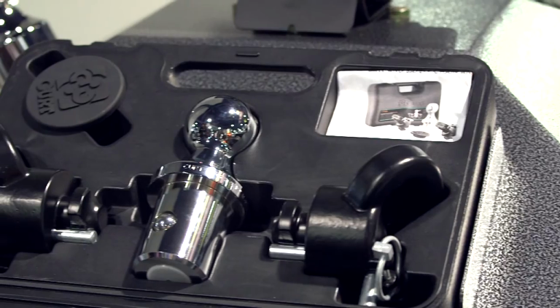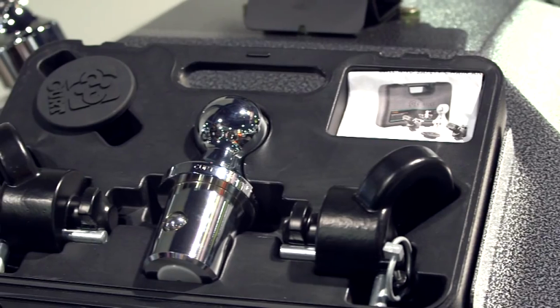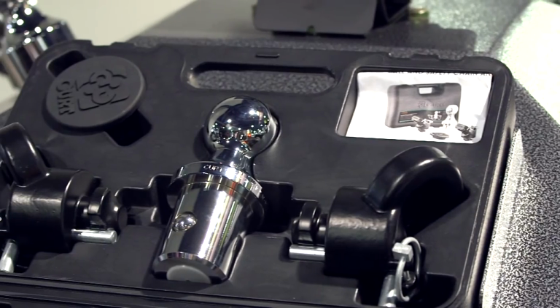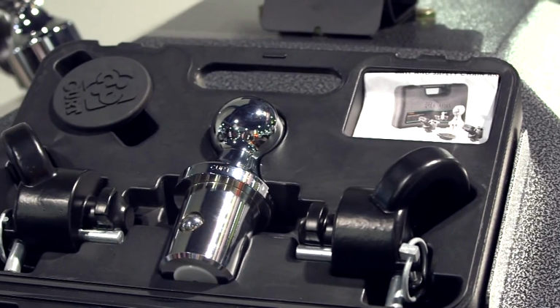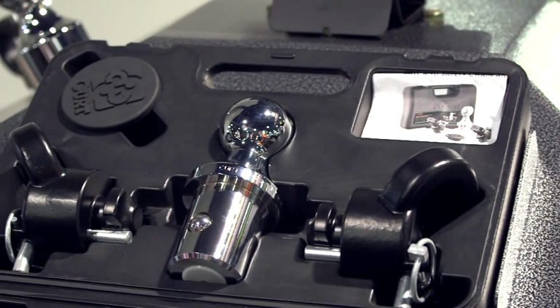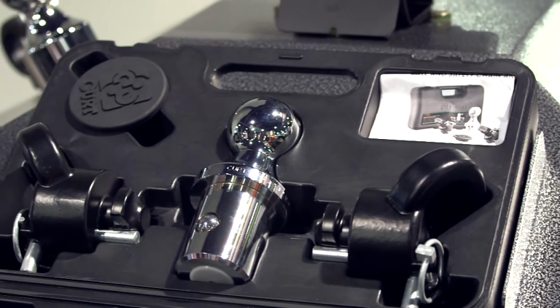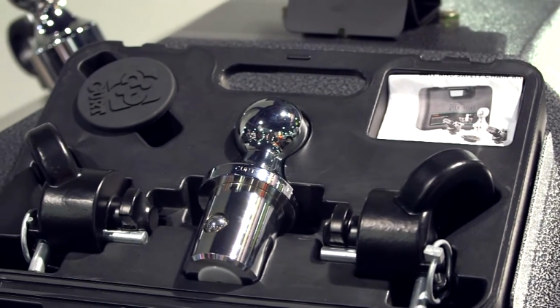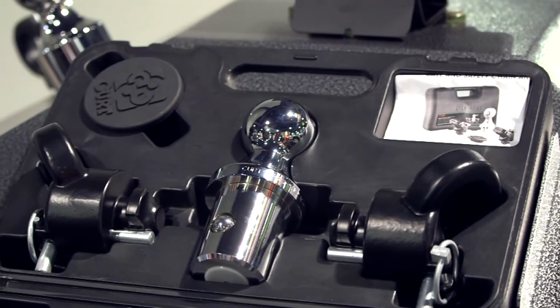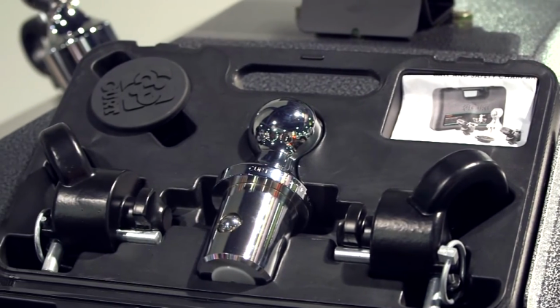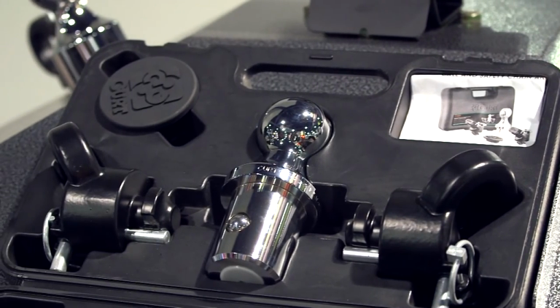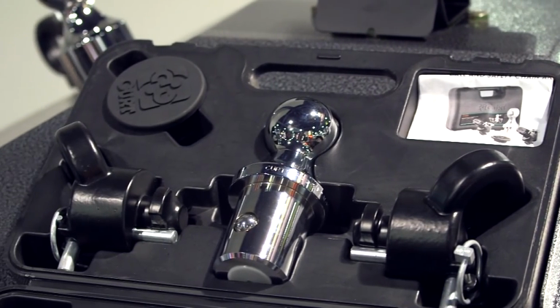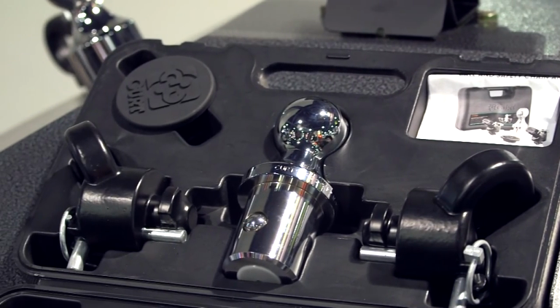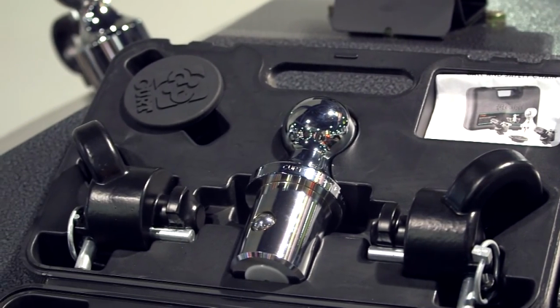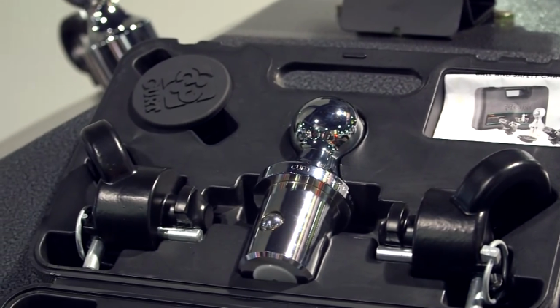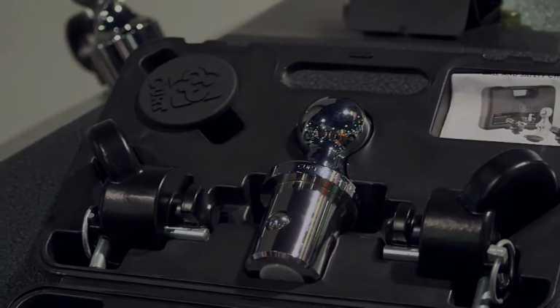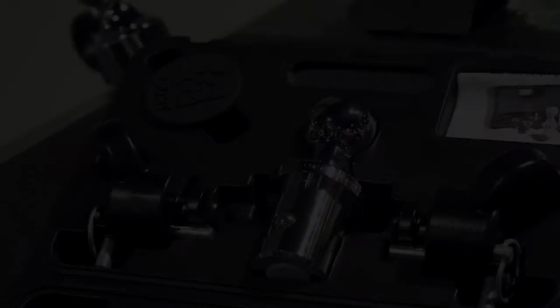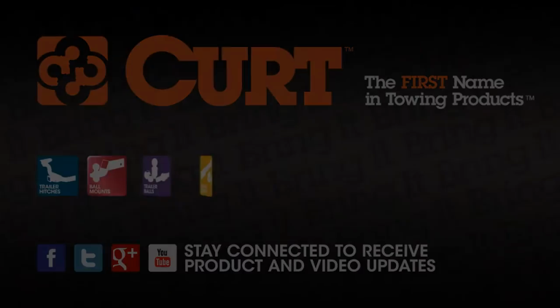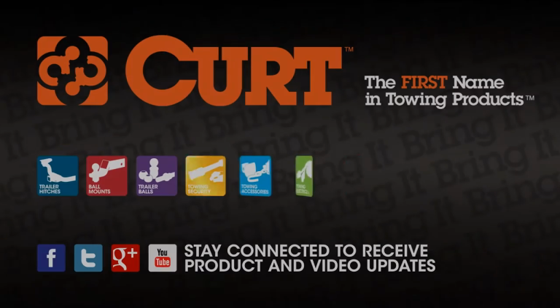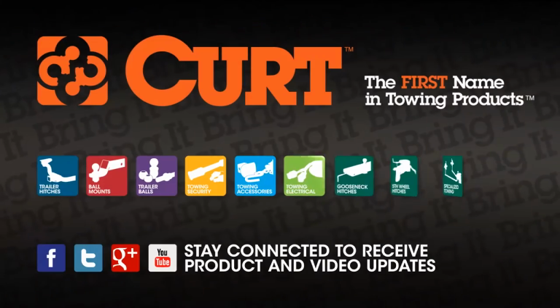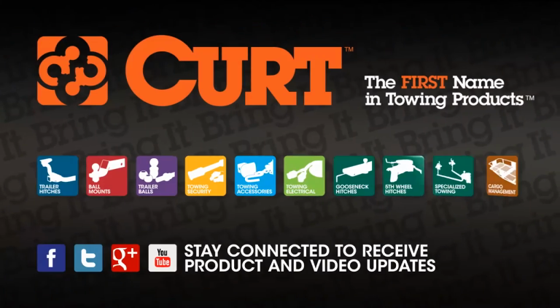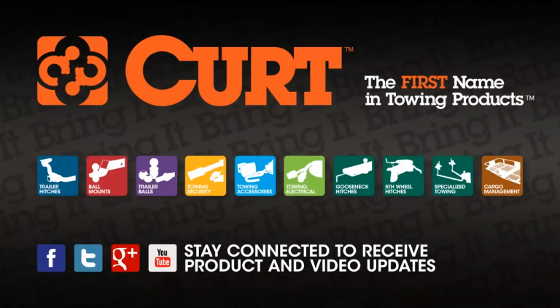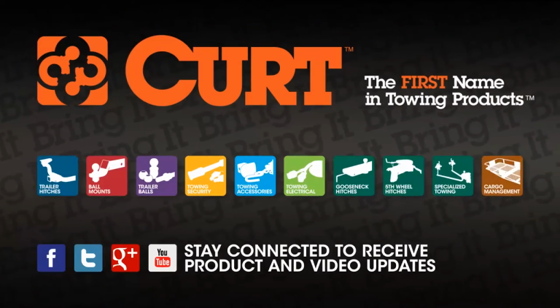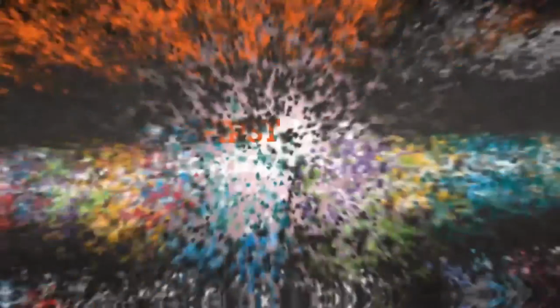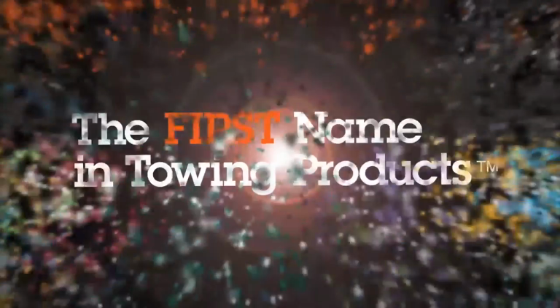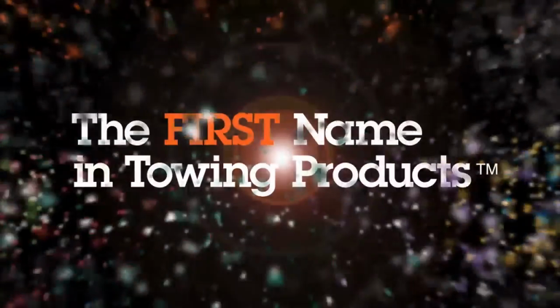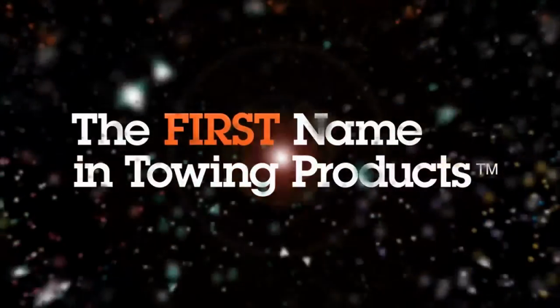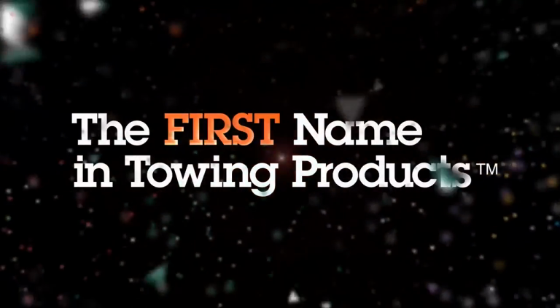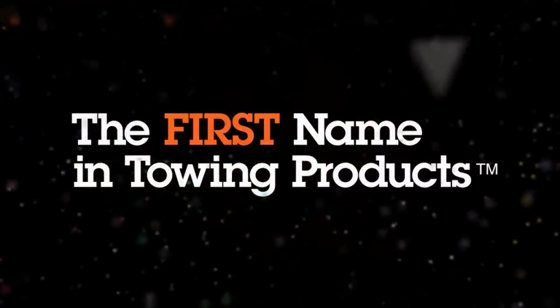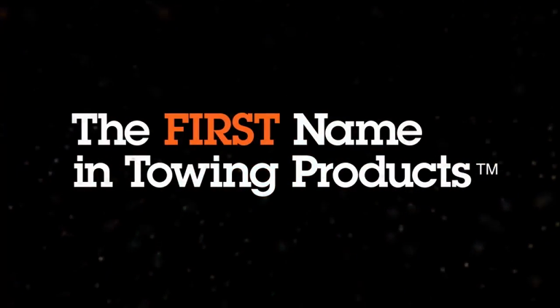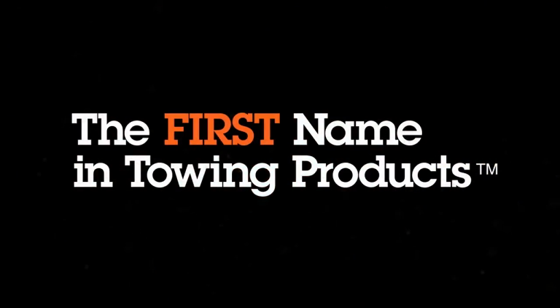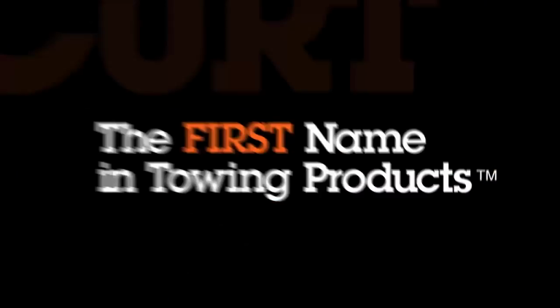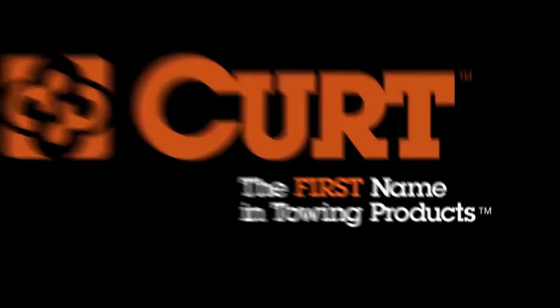Get more information today from your Curt representative. Curt, the first name in towing products.